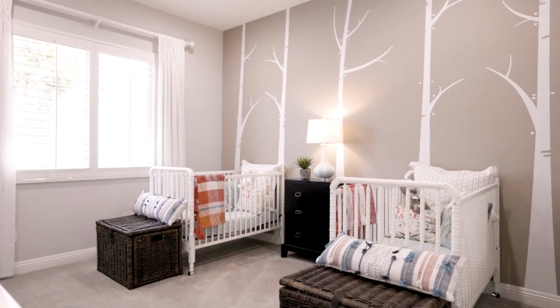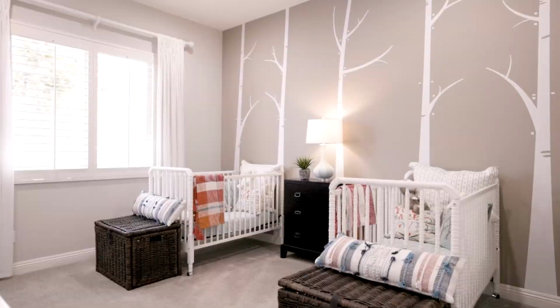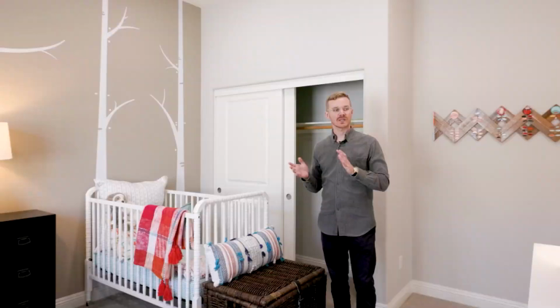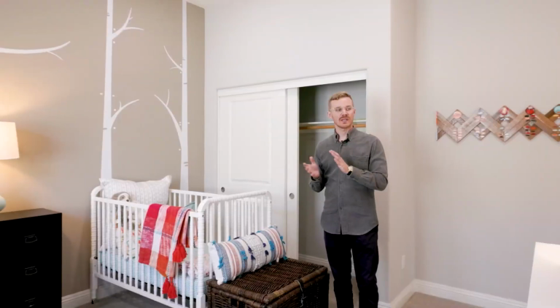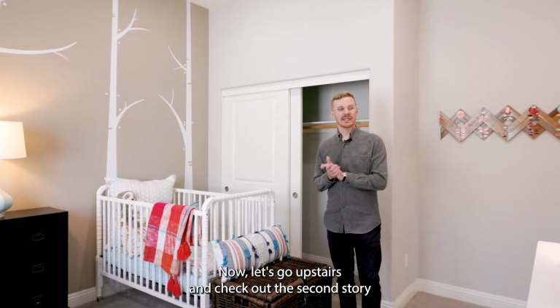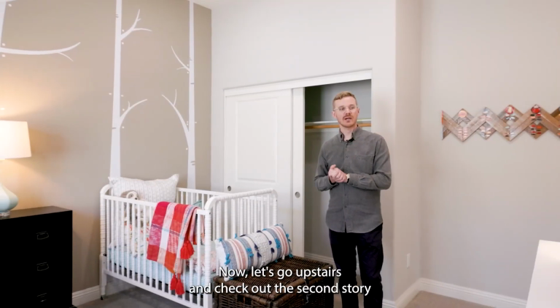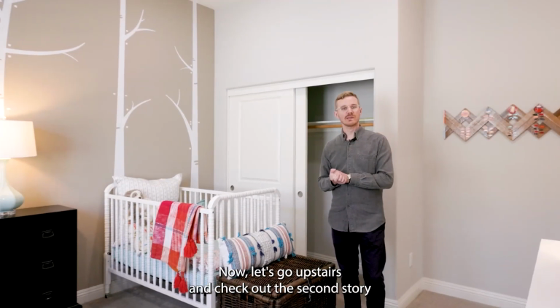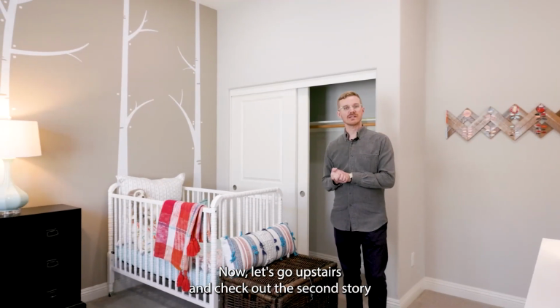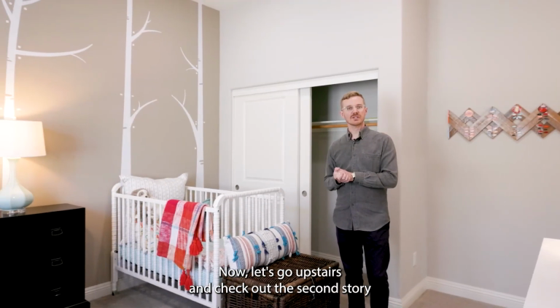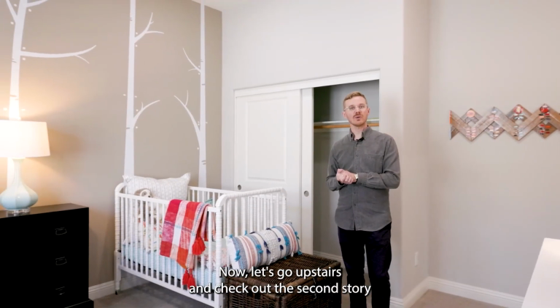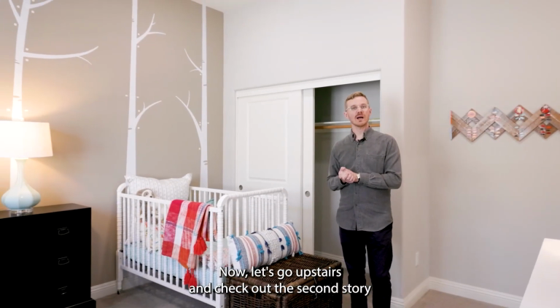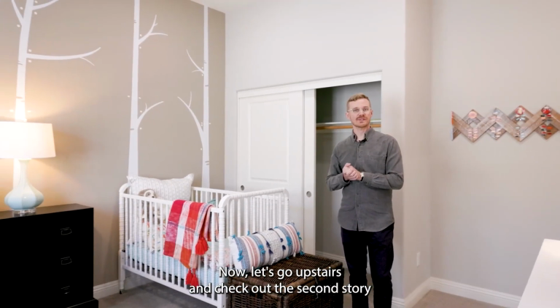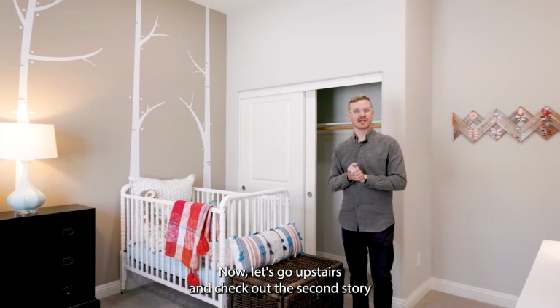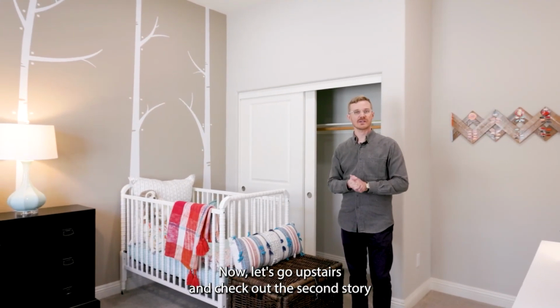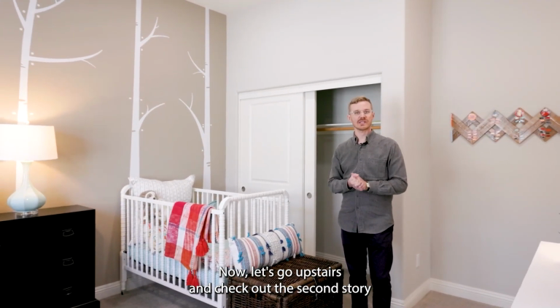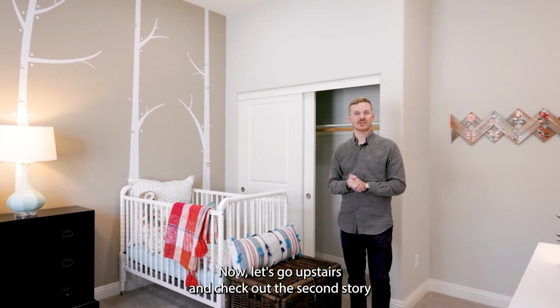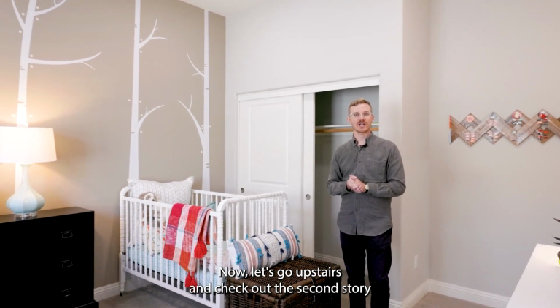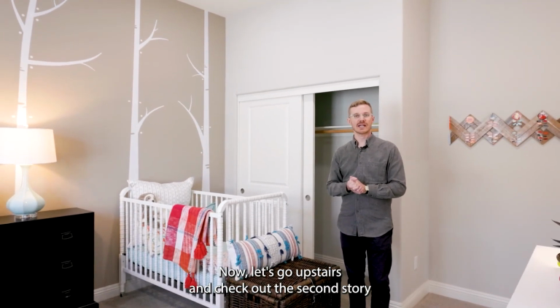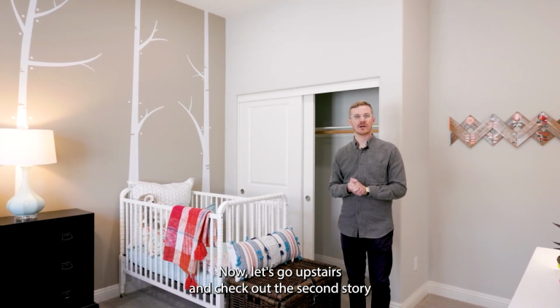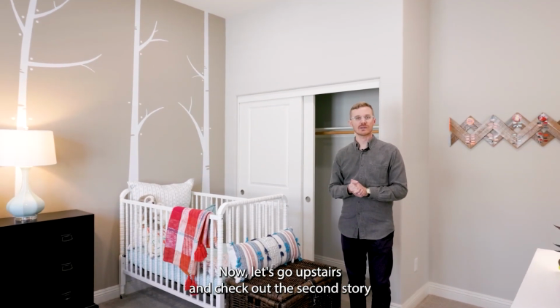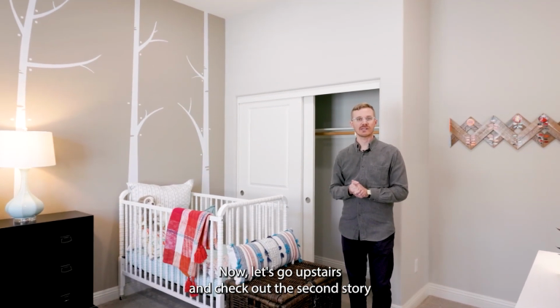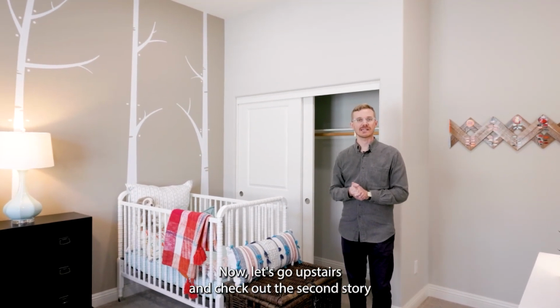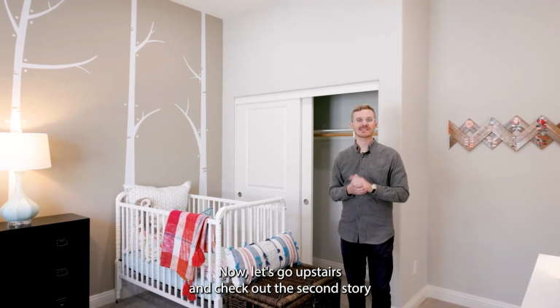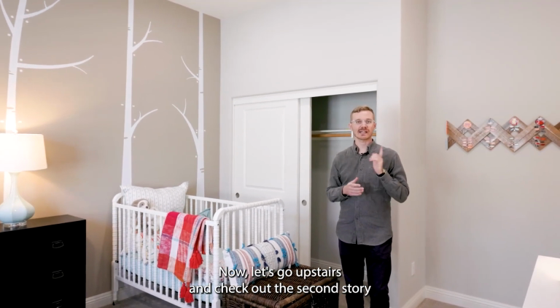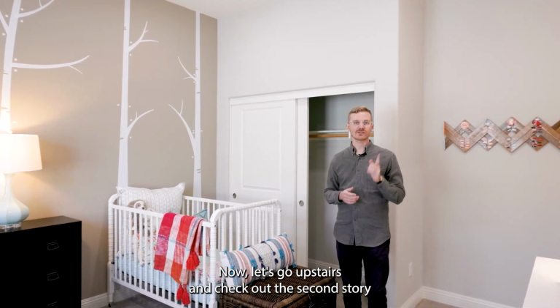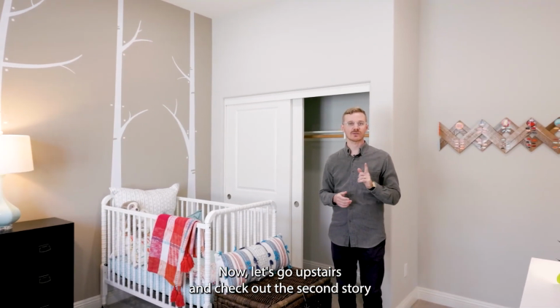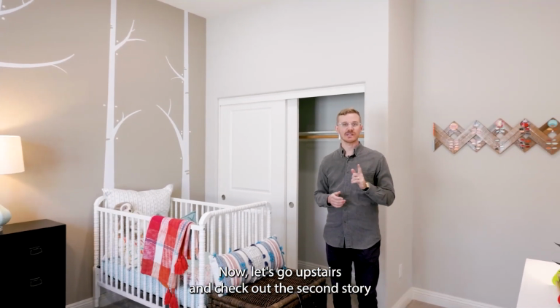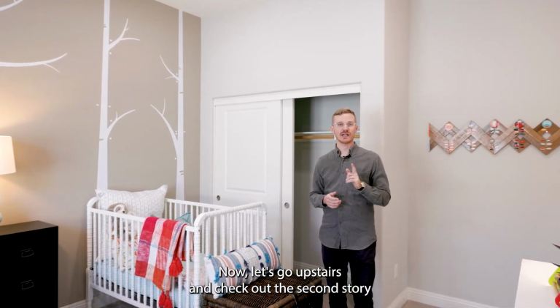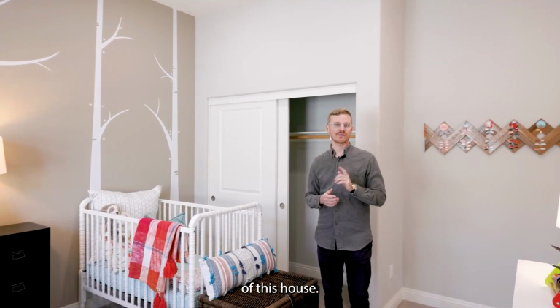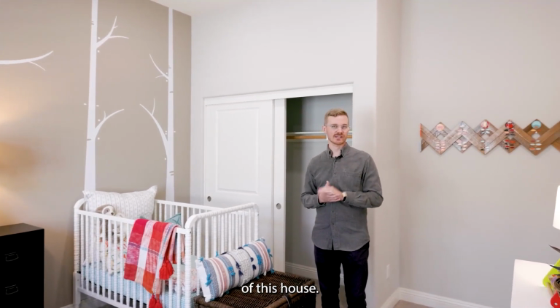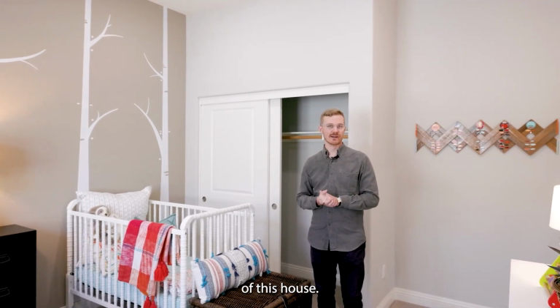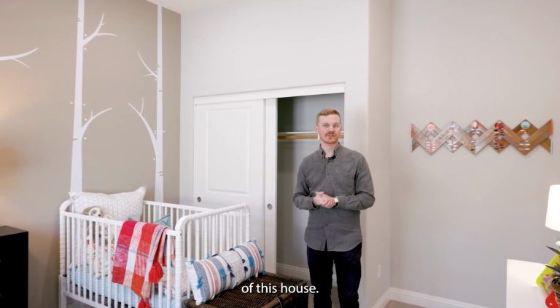As we head into this third bedroom, we'll notice that it is being furnished as a twin newborn baby room, which we love and is extremely cute. Now let's go upstairs and check out the second story of this house.